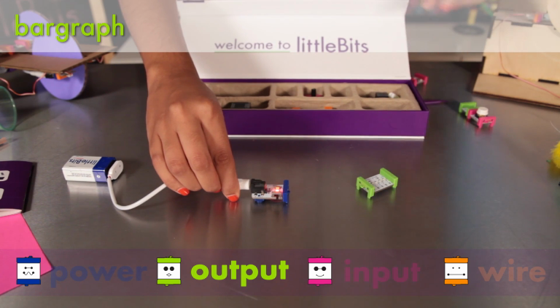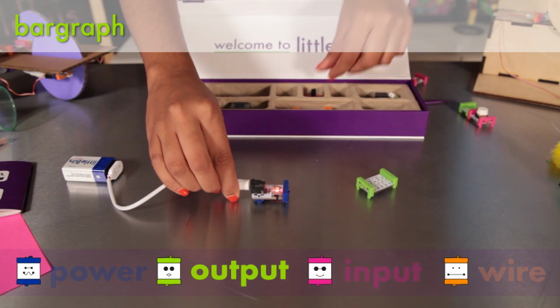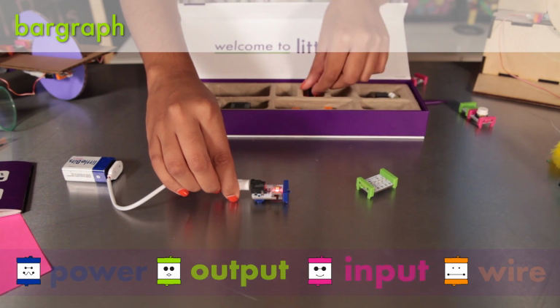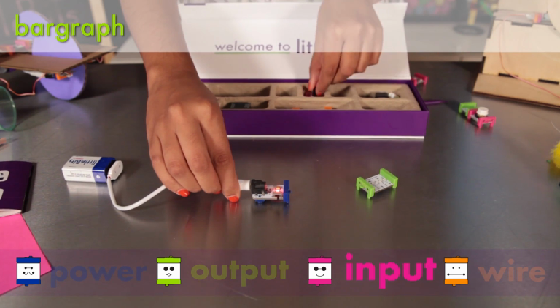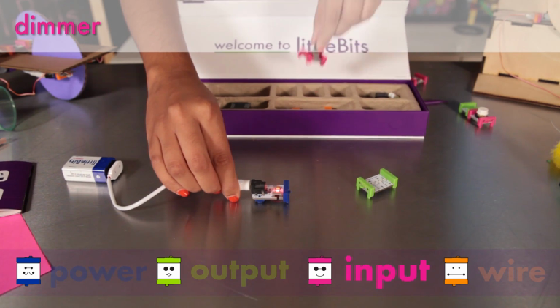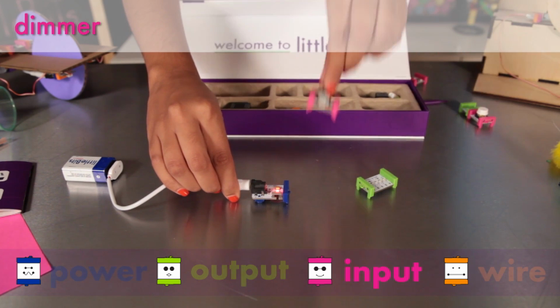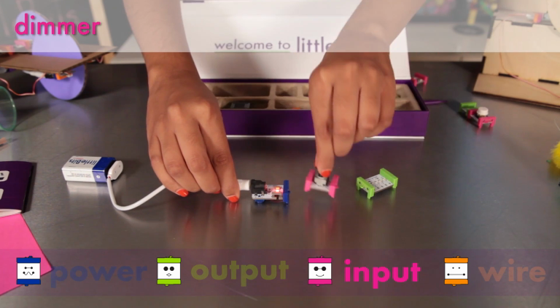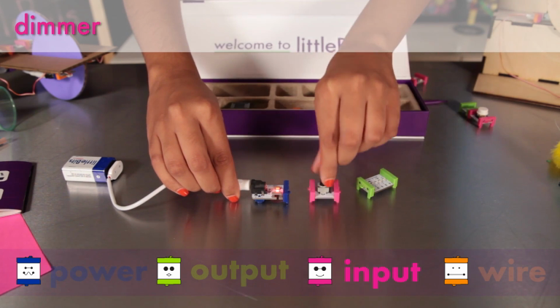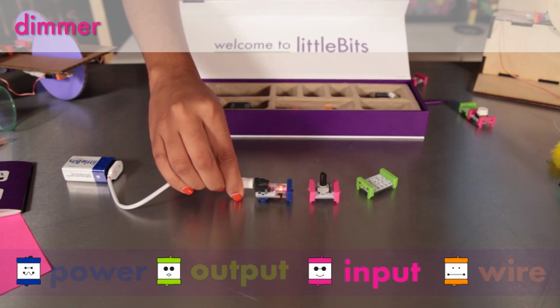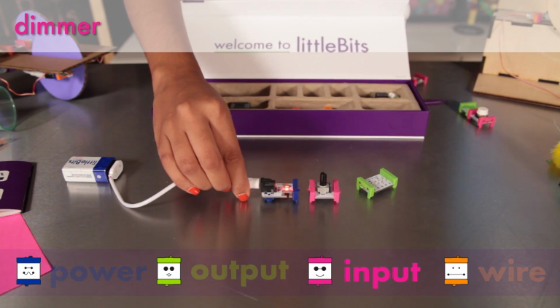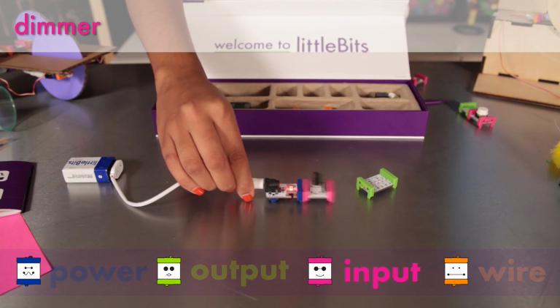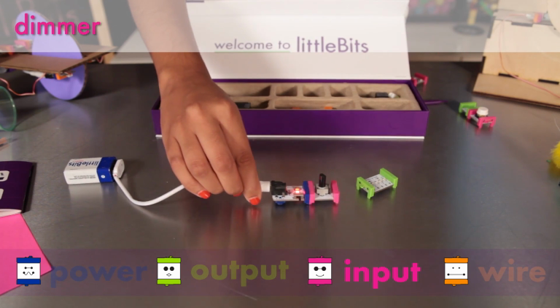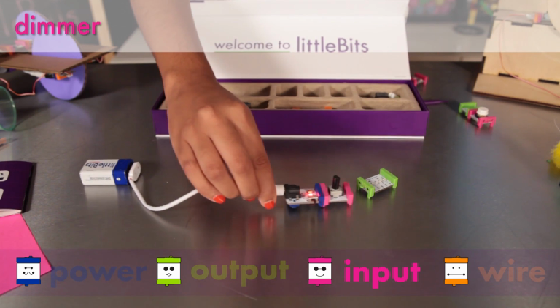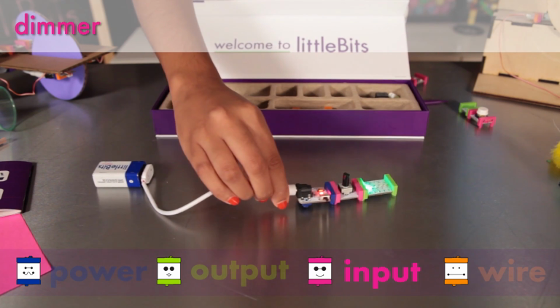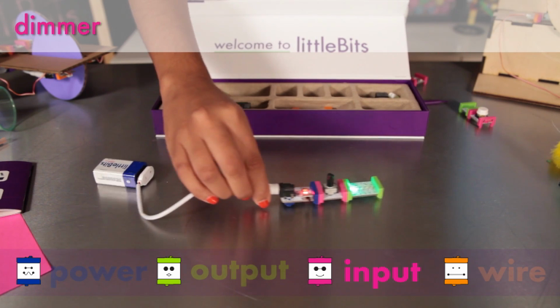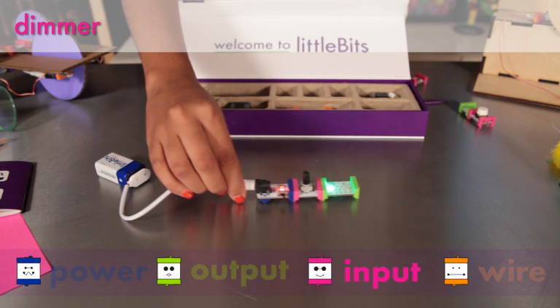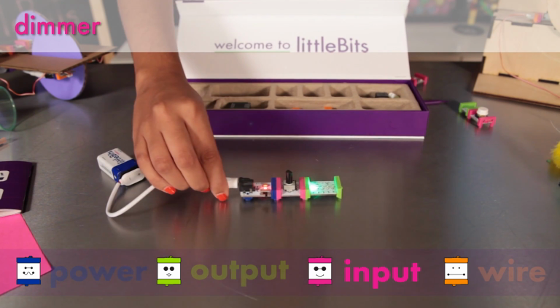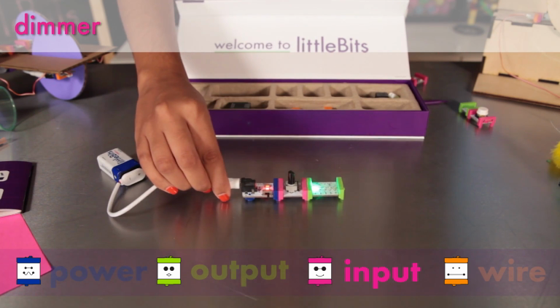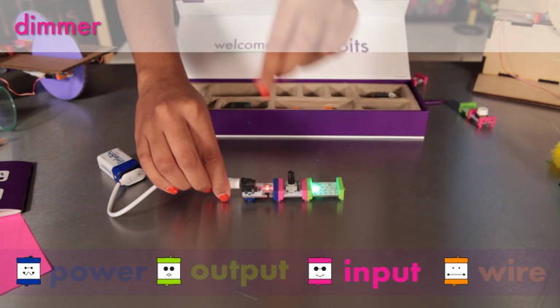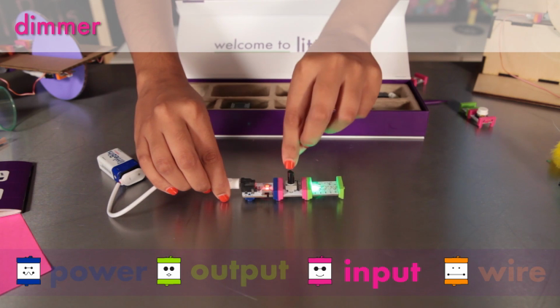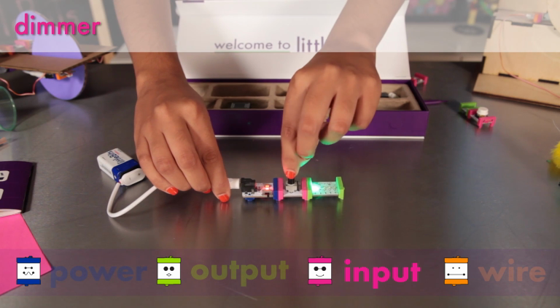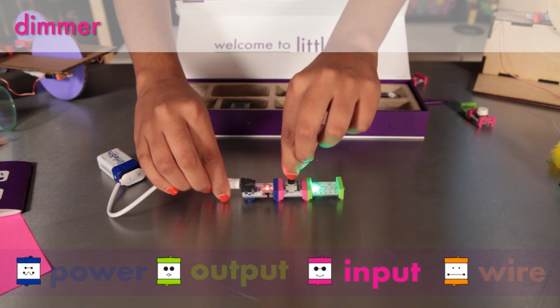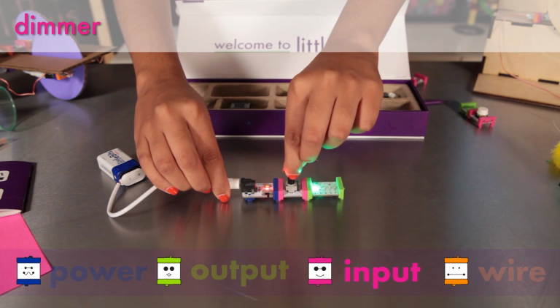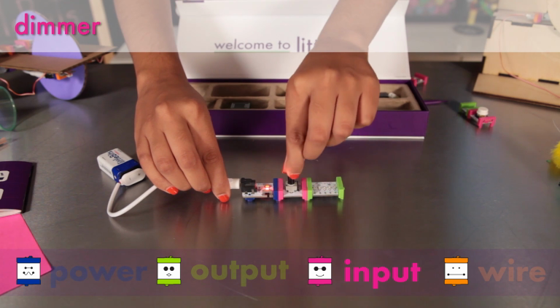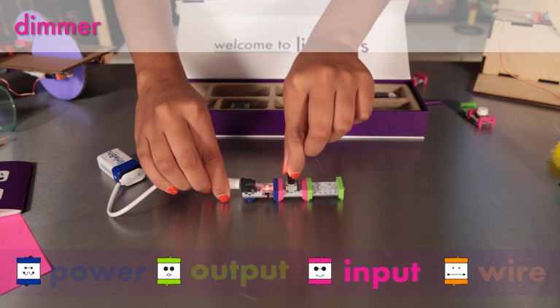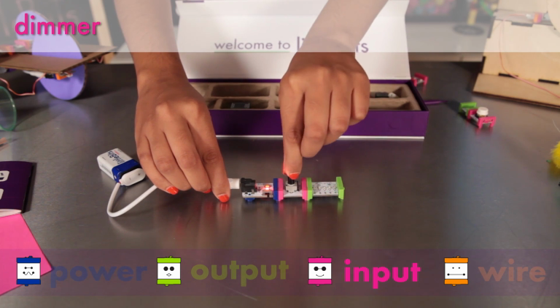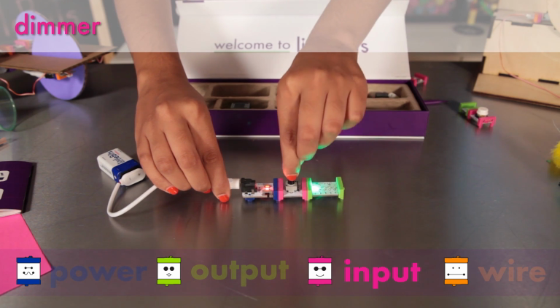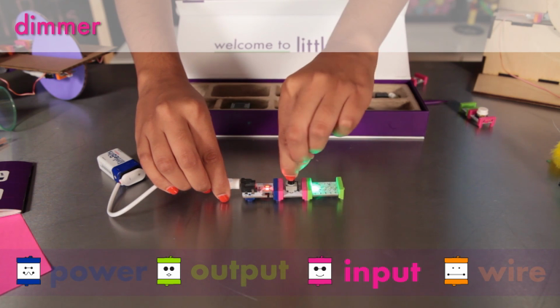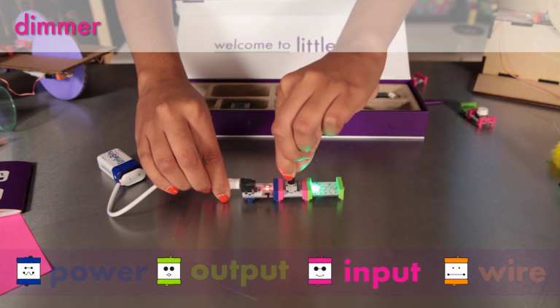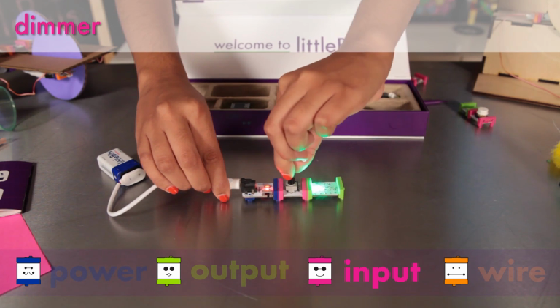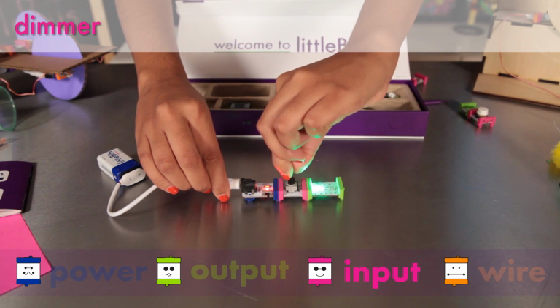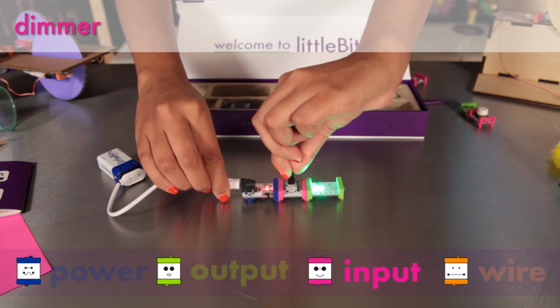The dimmer lets you control your creations with the simple turn of a knob. Turn it clockwise to send more signal to your outputs.